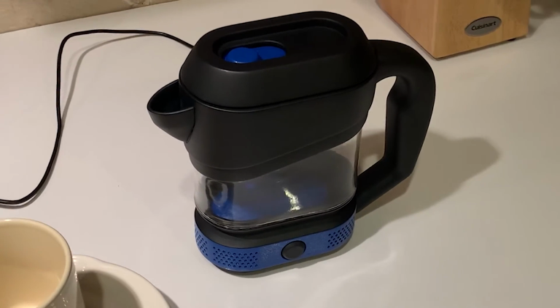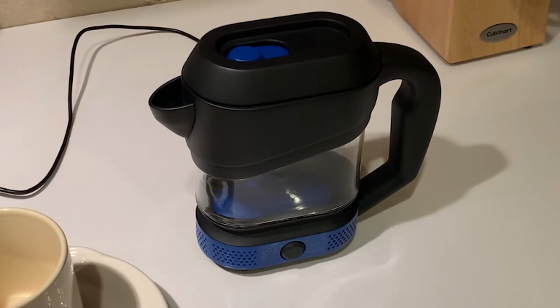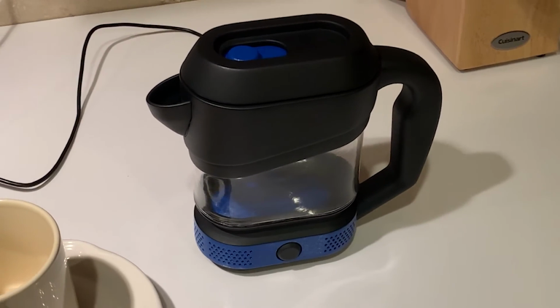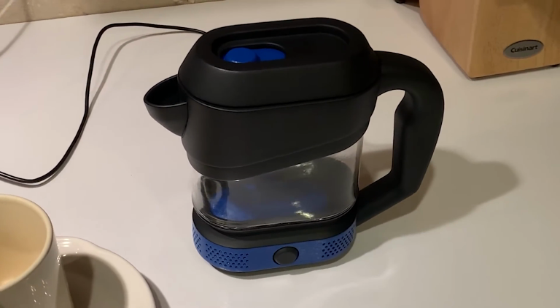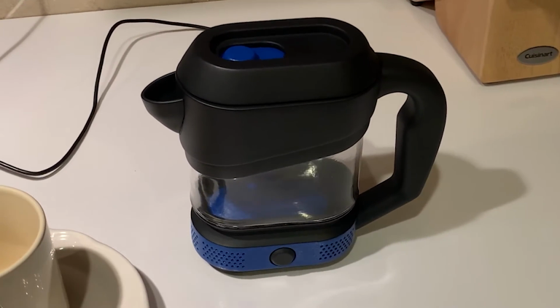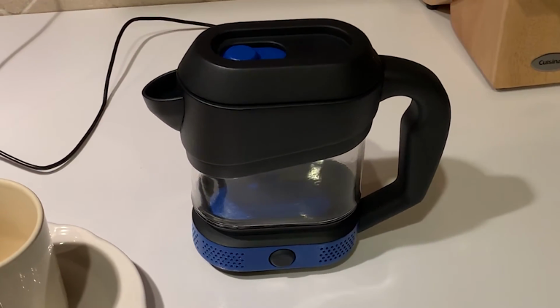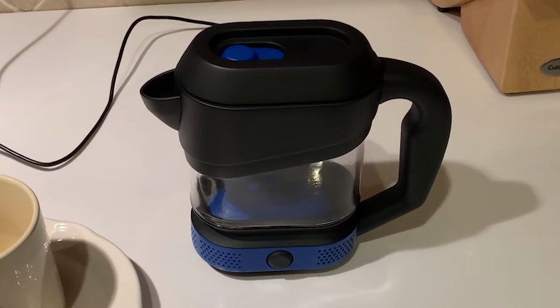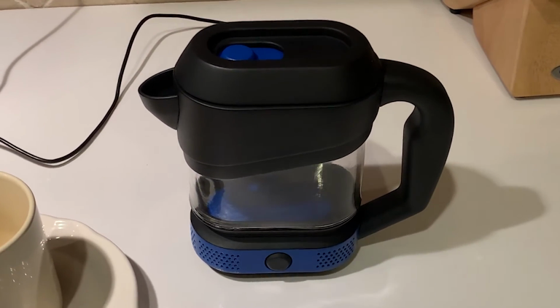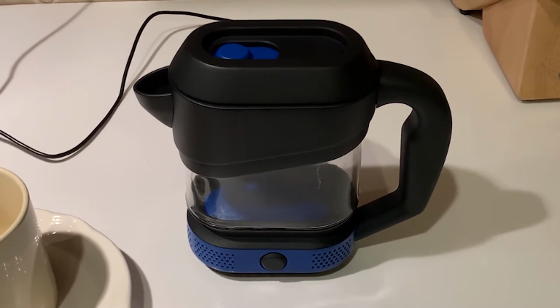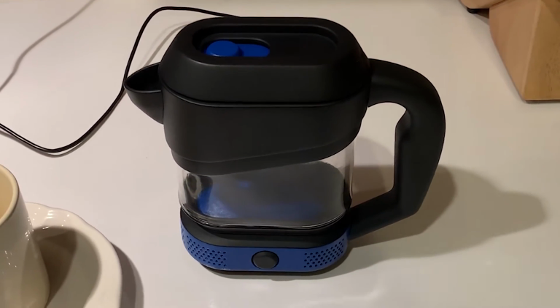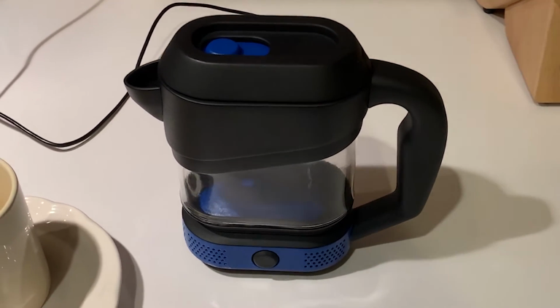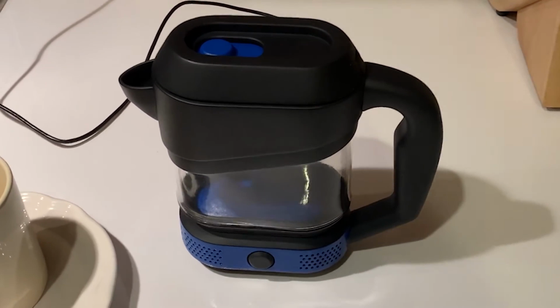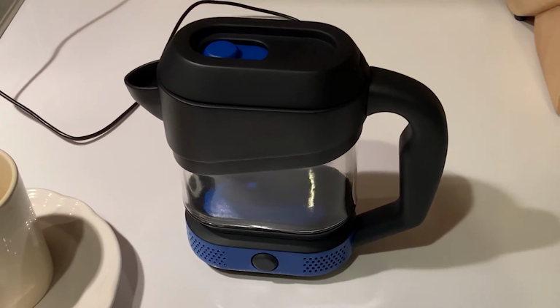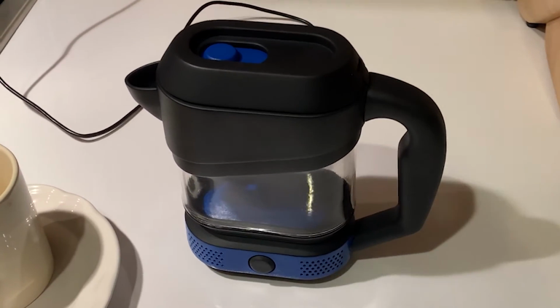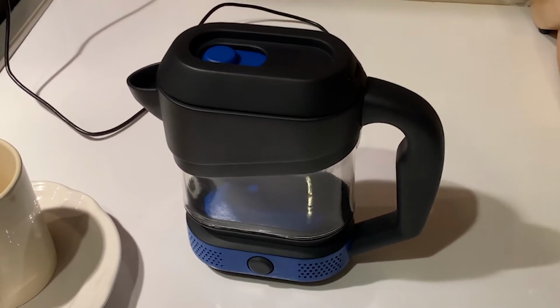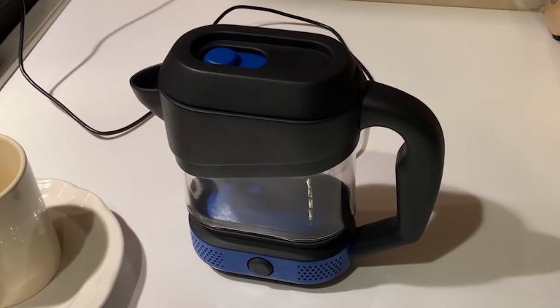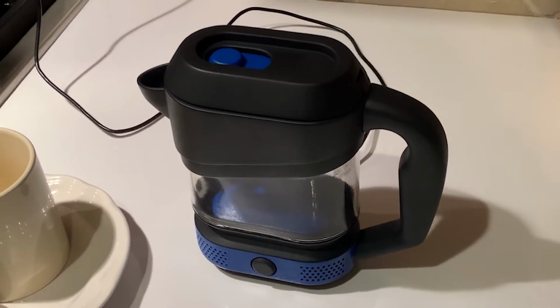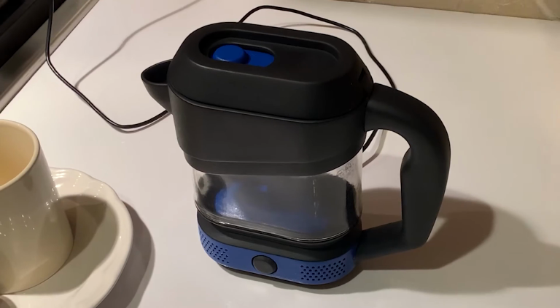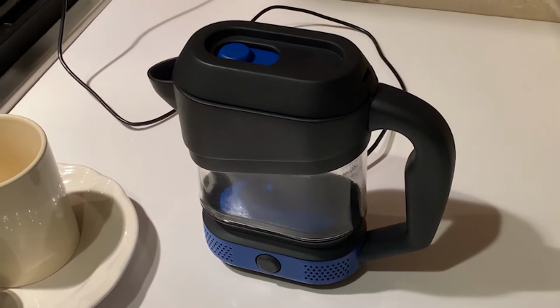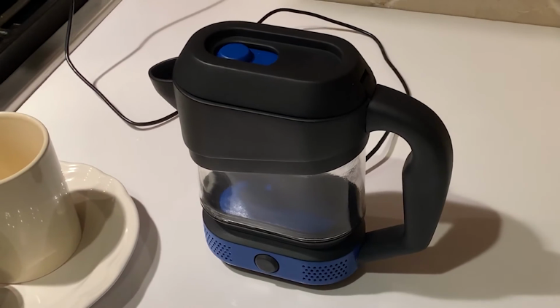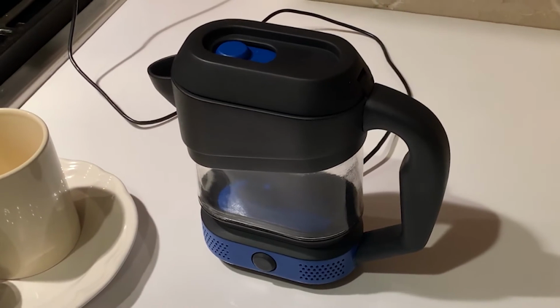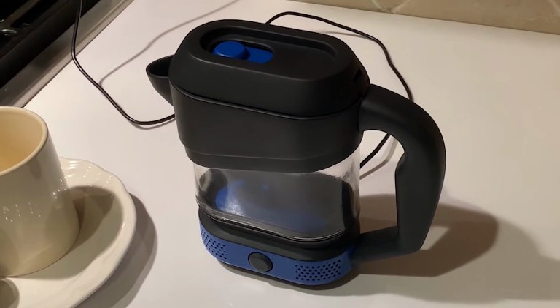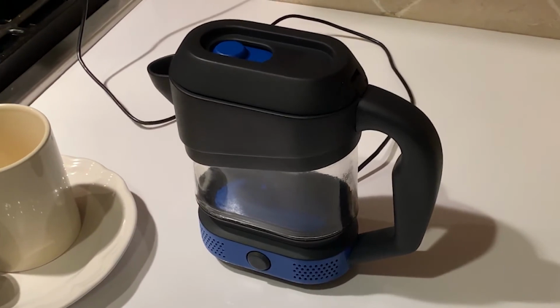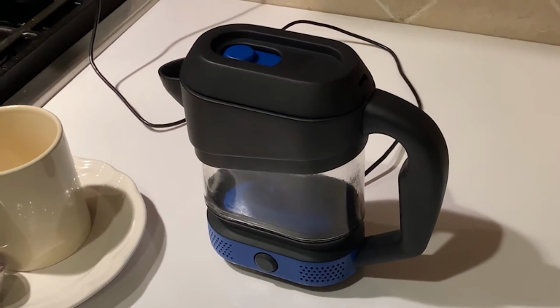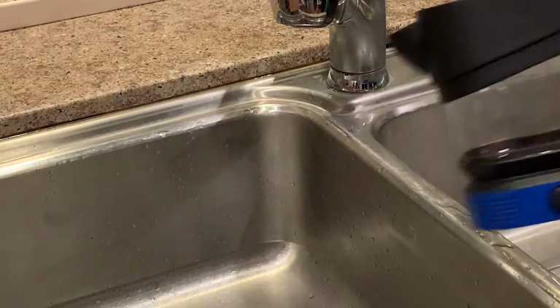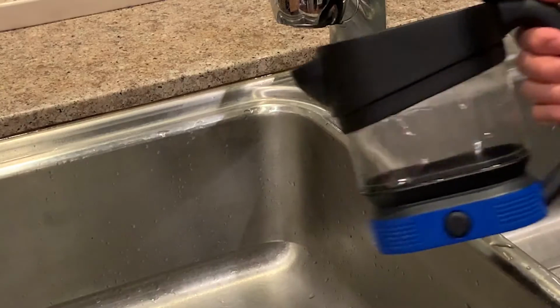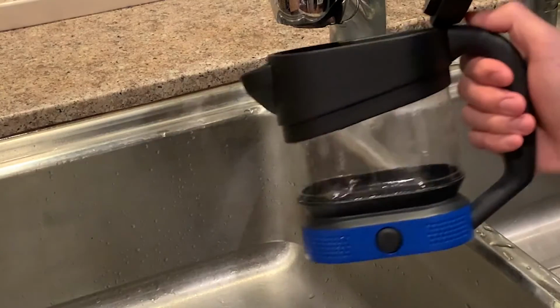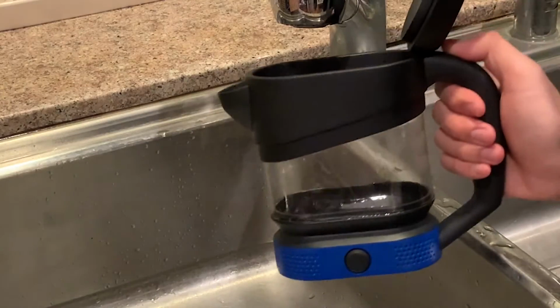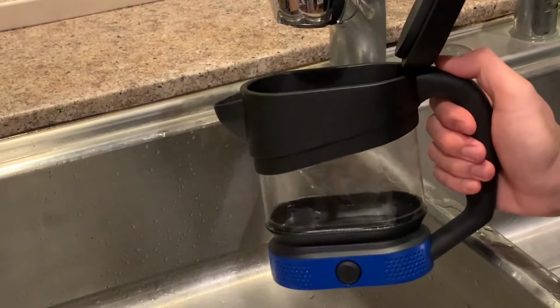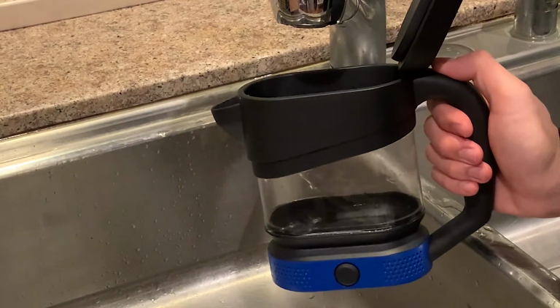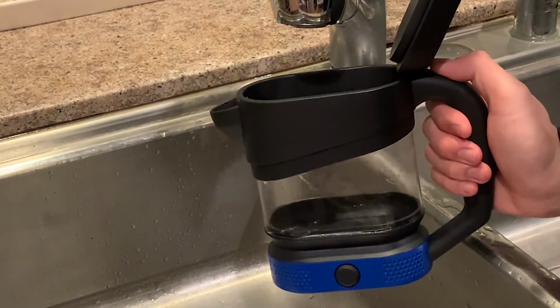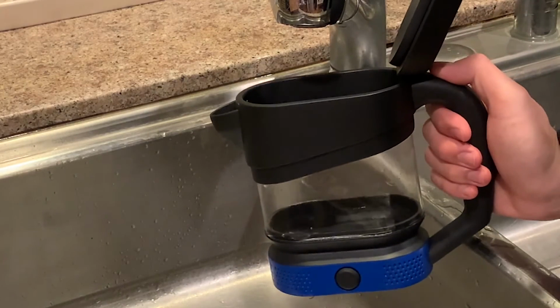Introducing the new Dyson coffee percolator. This percolator is convenient and easy to use.